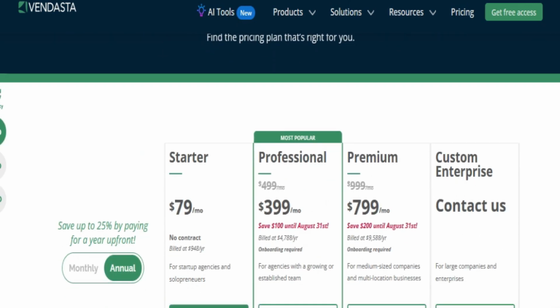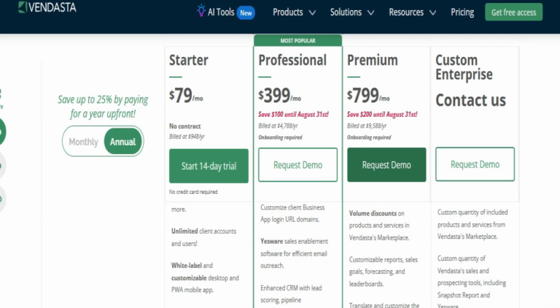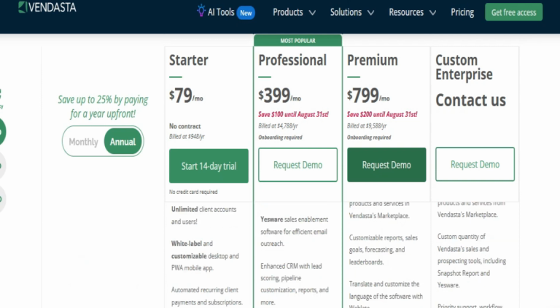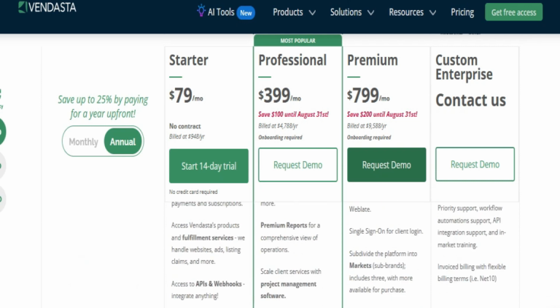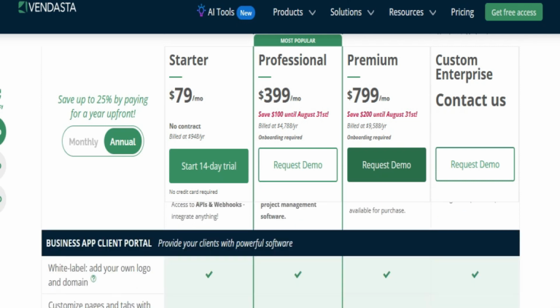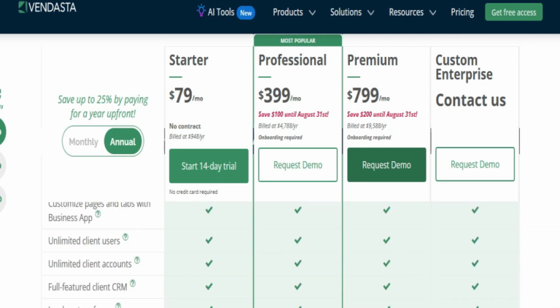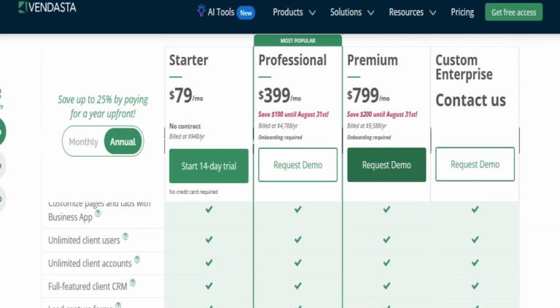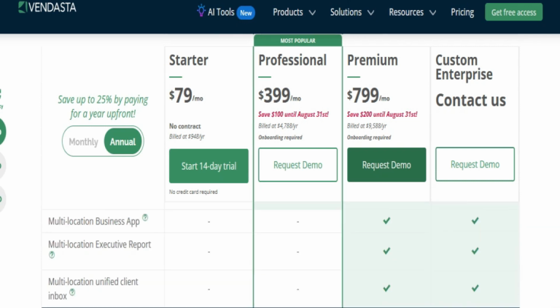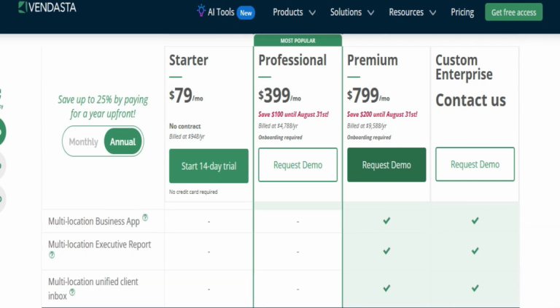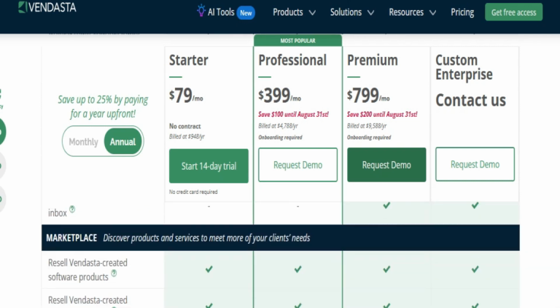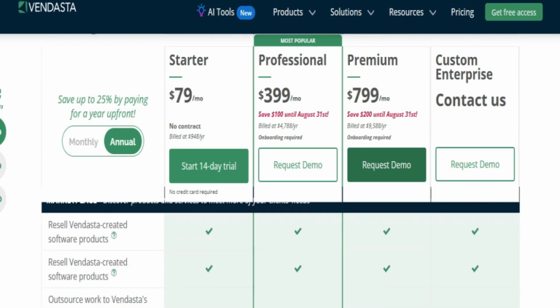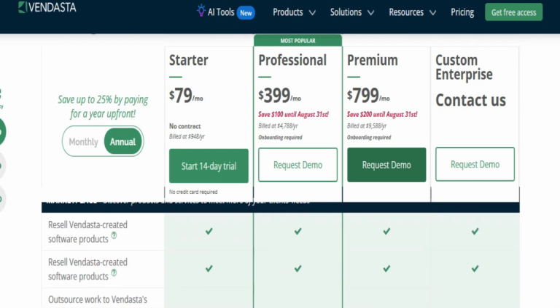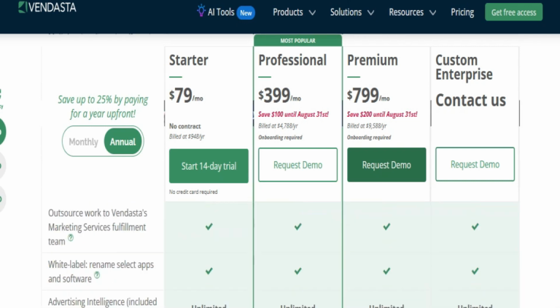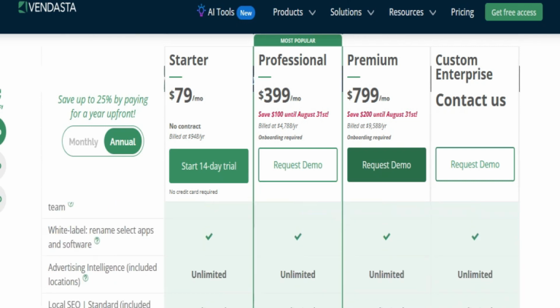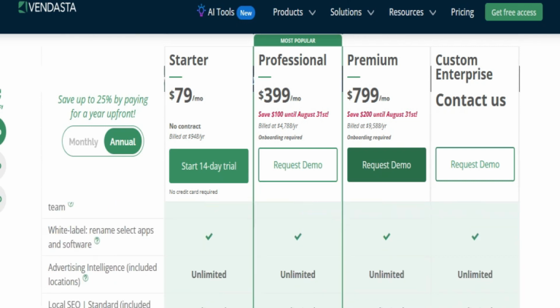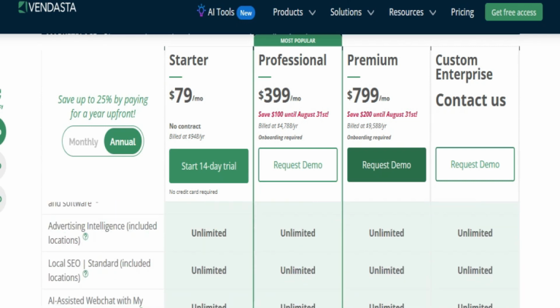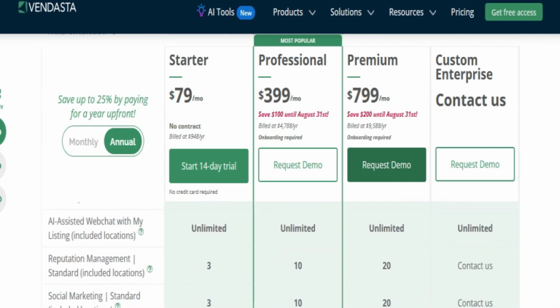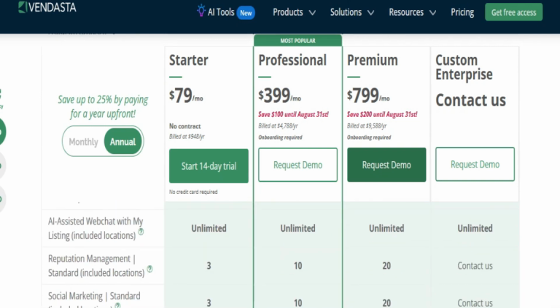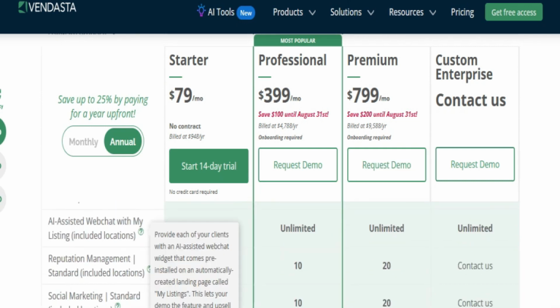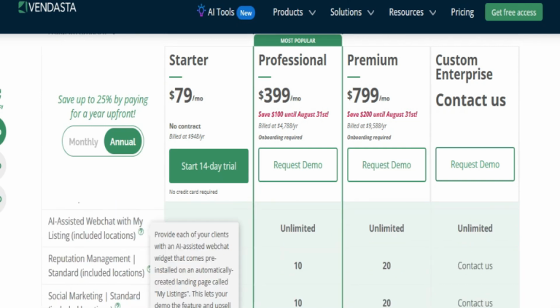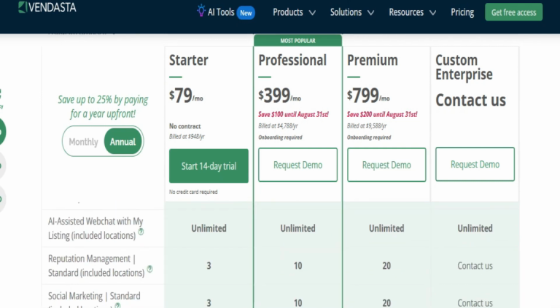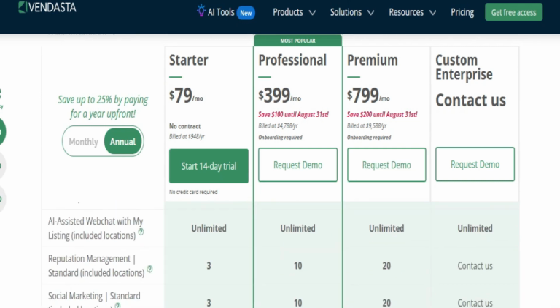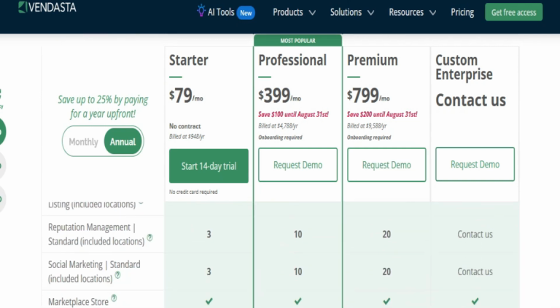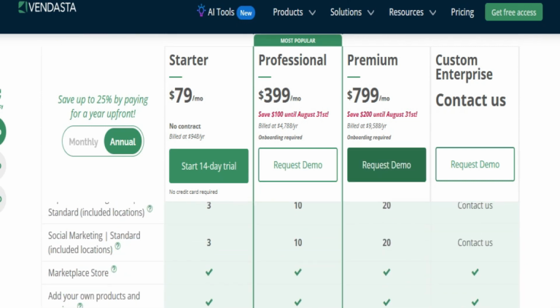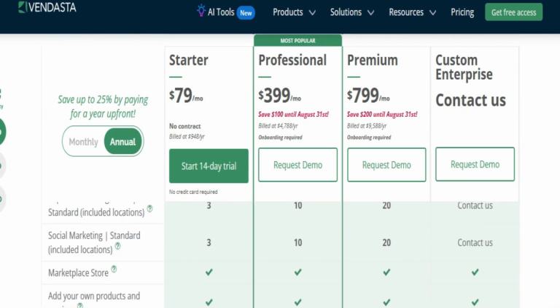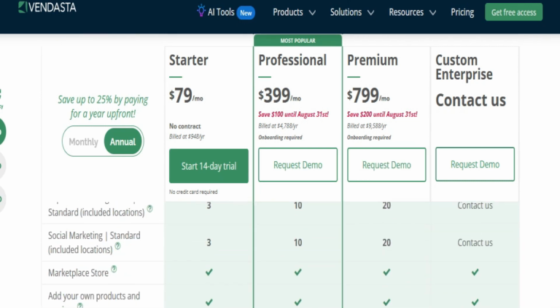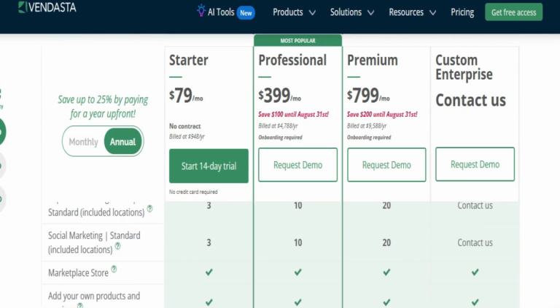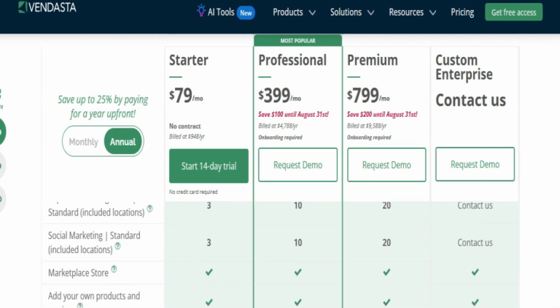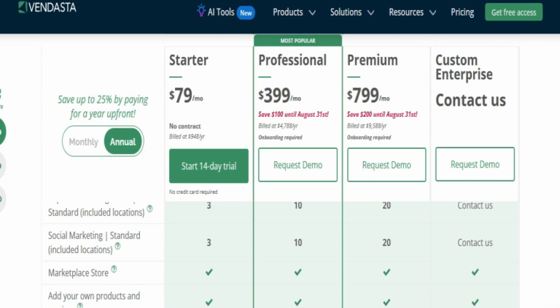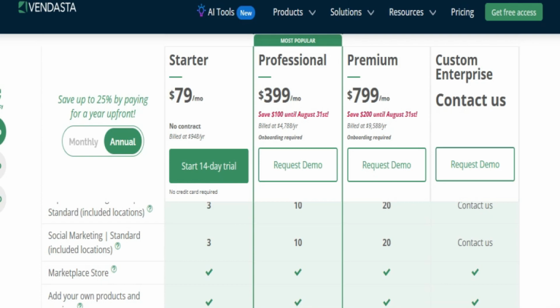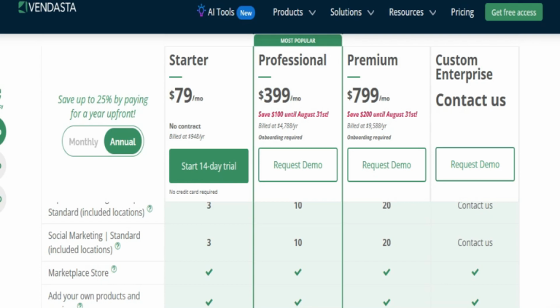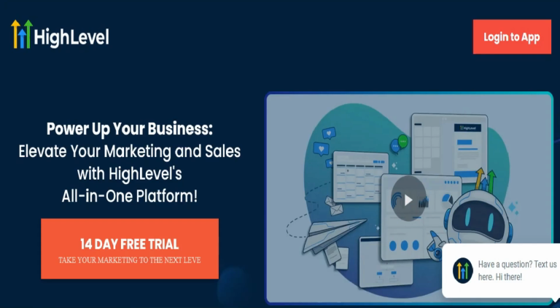Clients may not use the tools. Many clients prefer leads and reports over managing their own marketing tools.